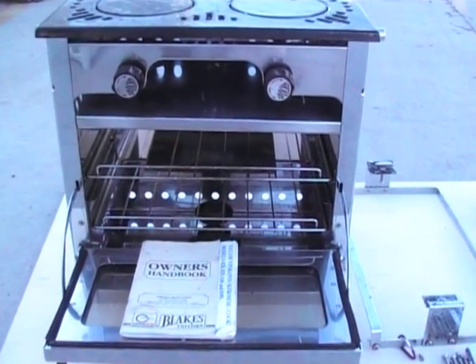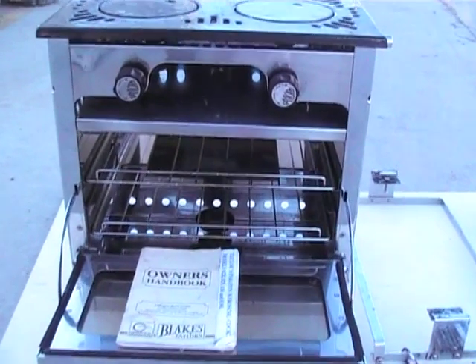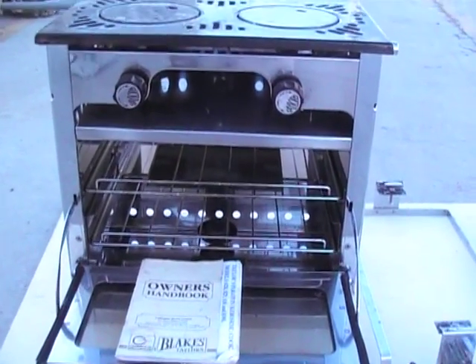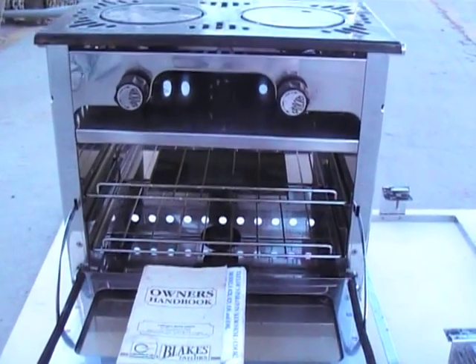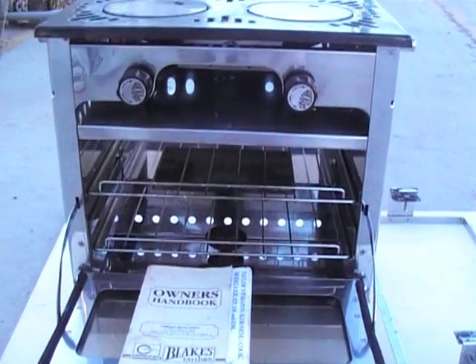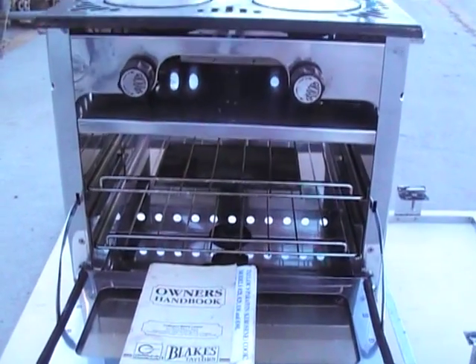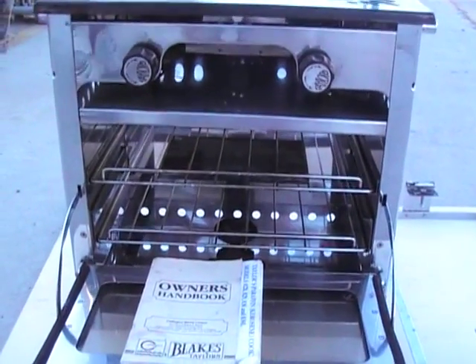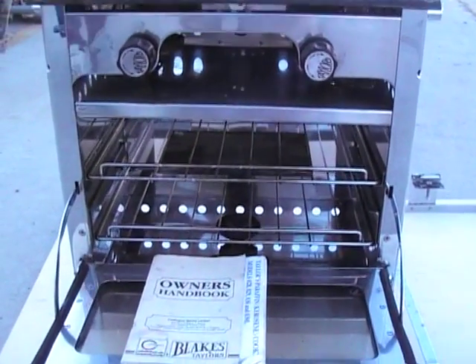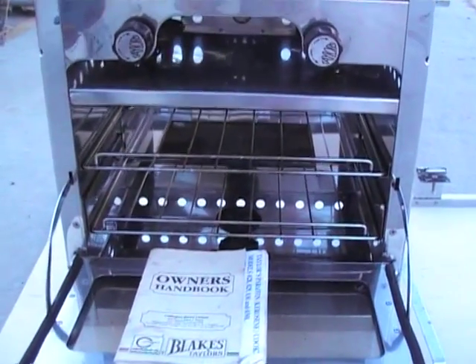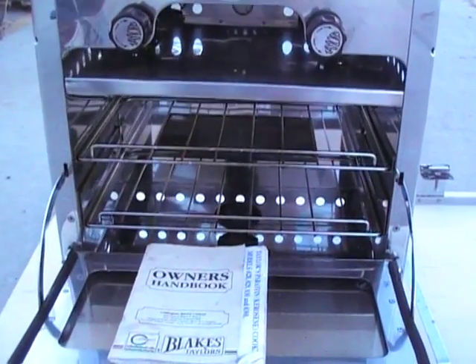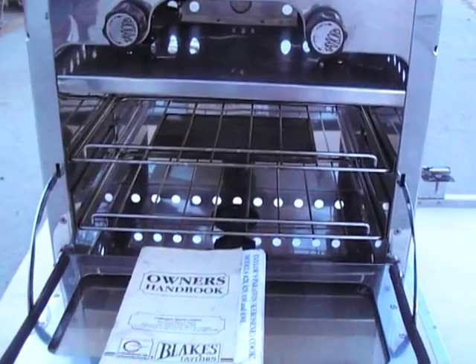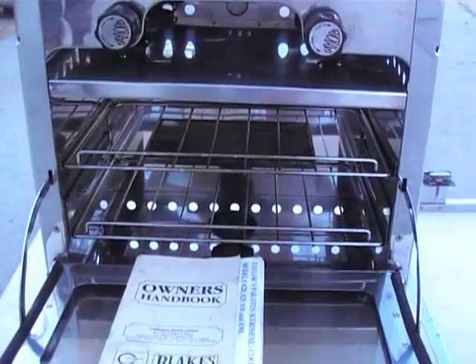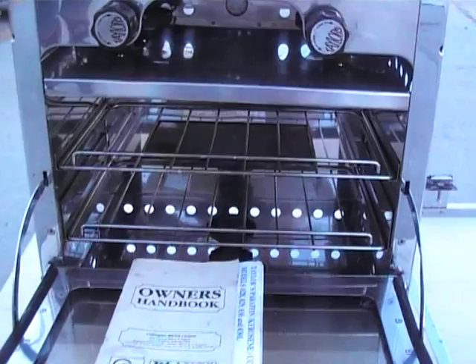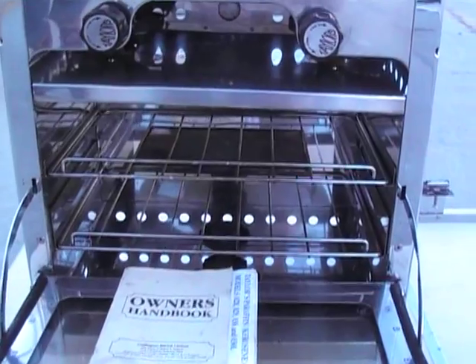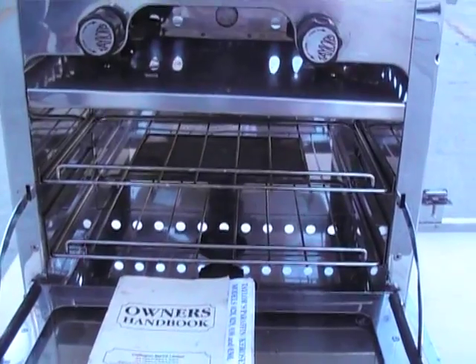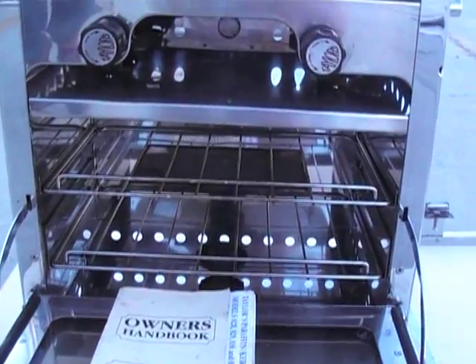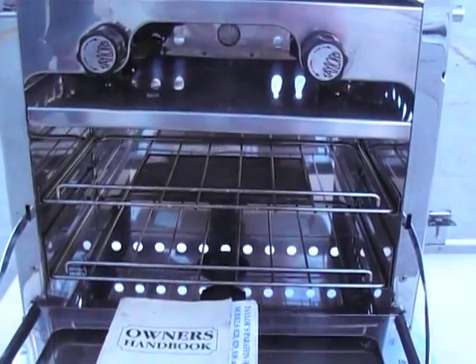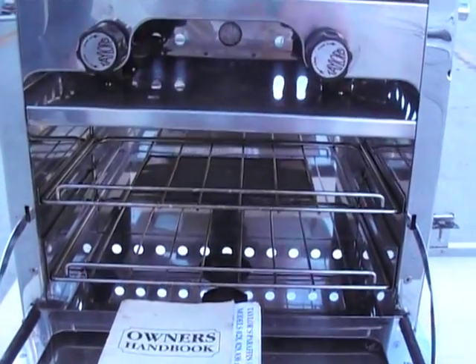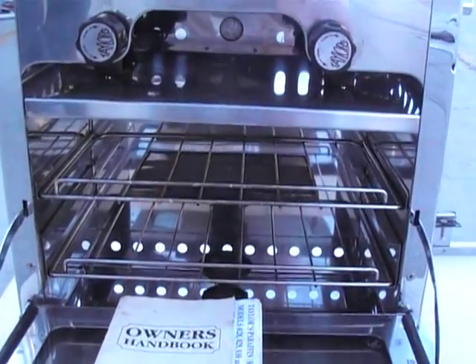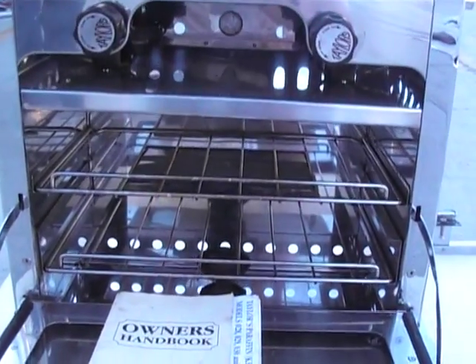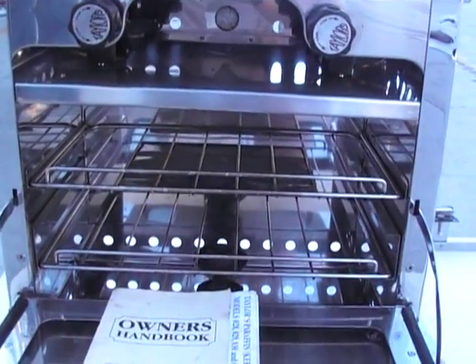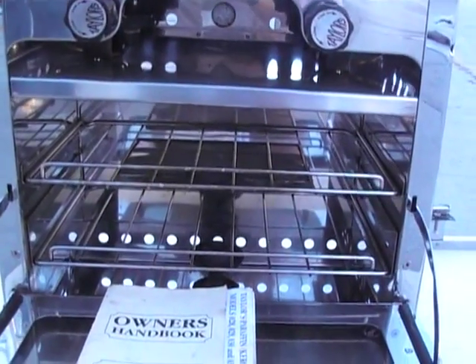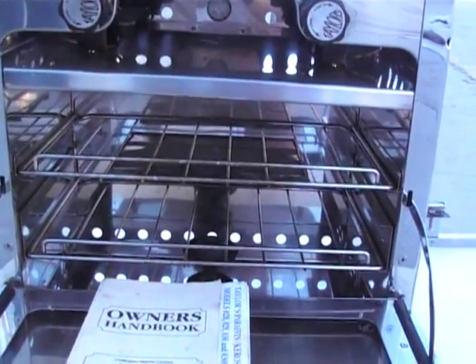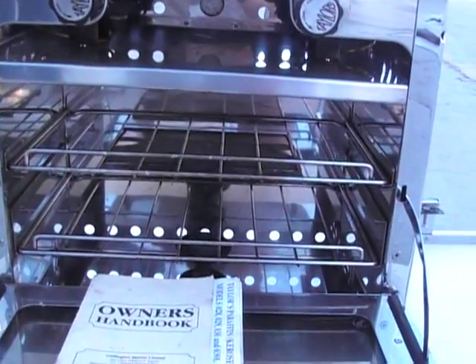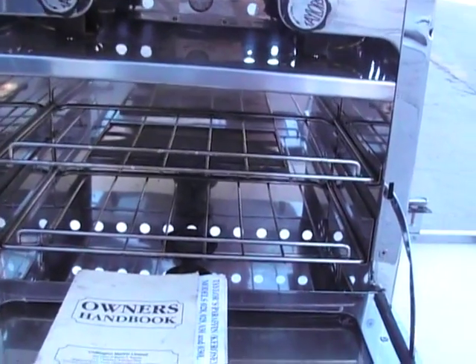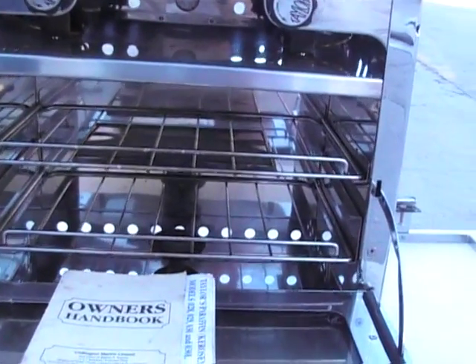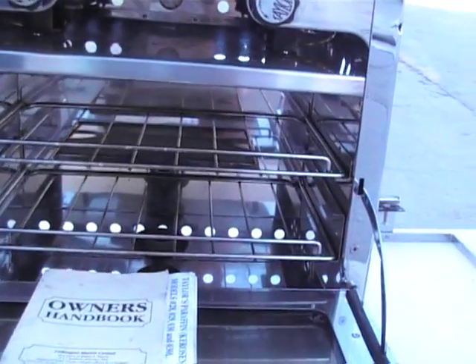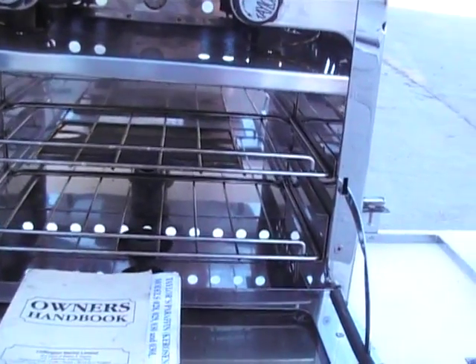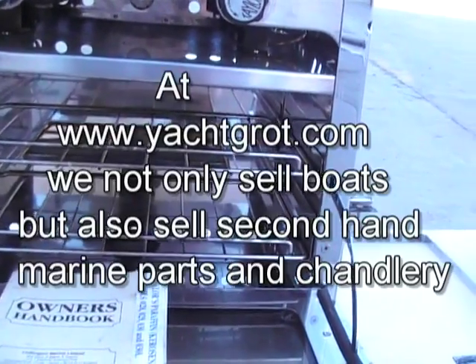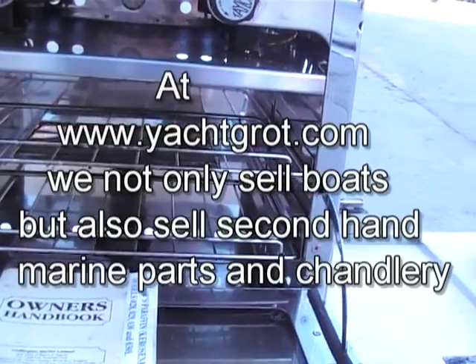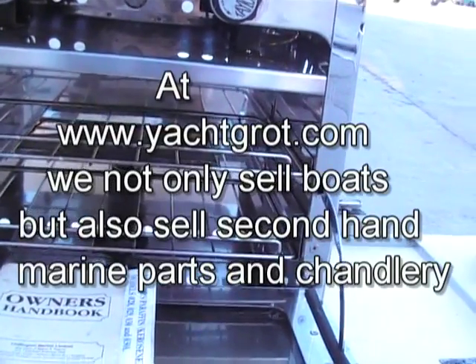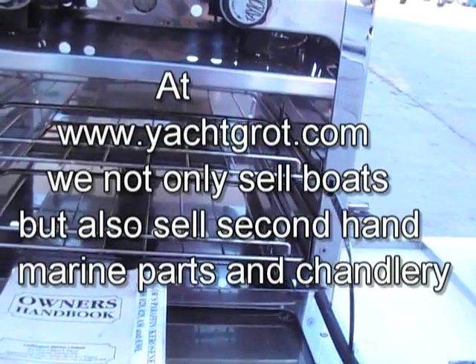It comes with a load of spares and as you can see this oven is in very good condition.